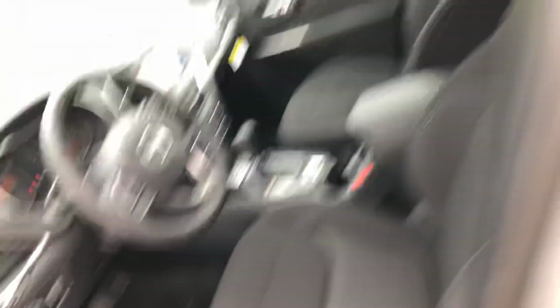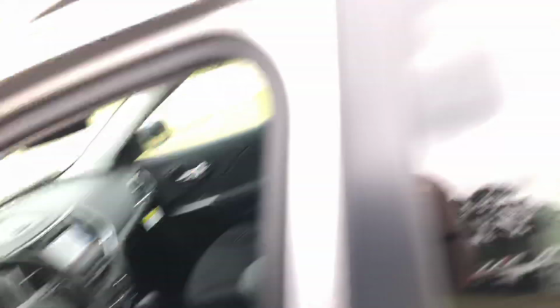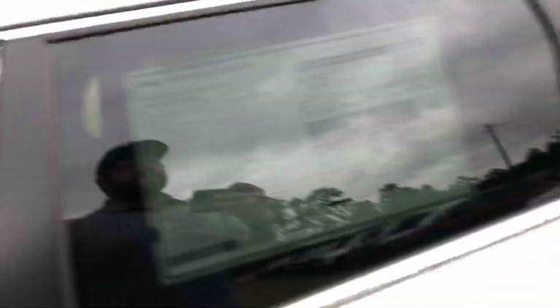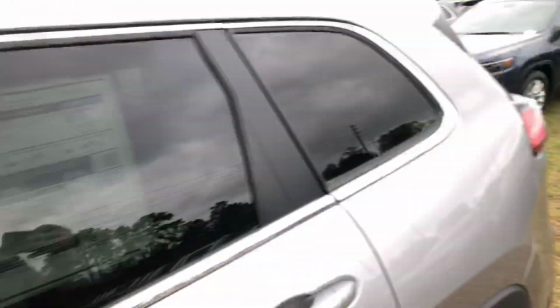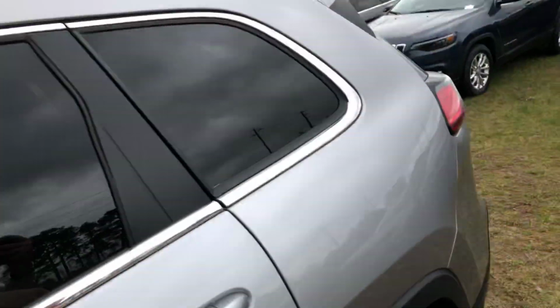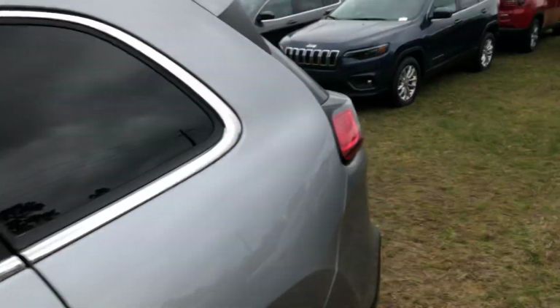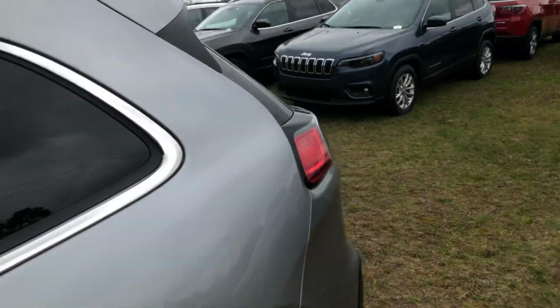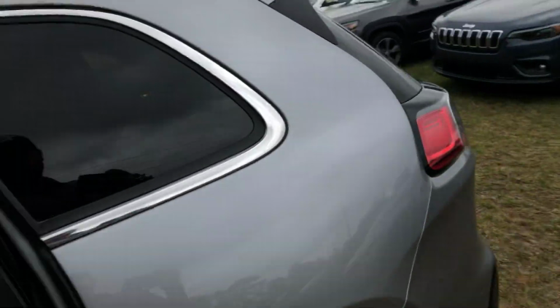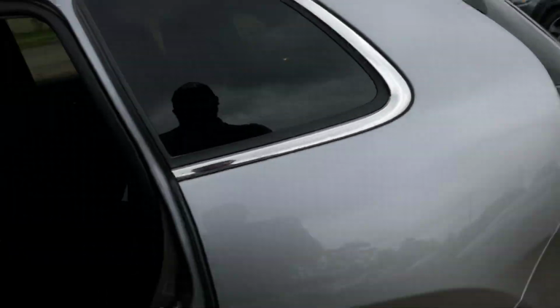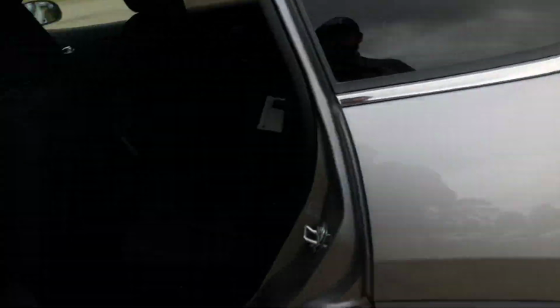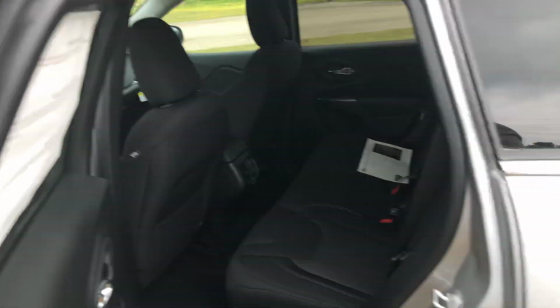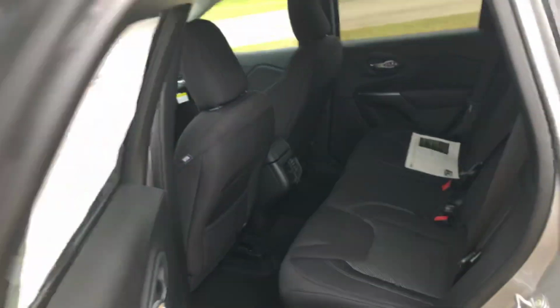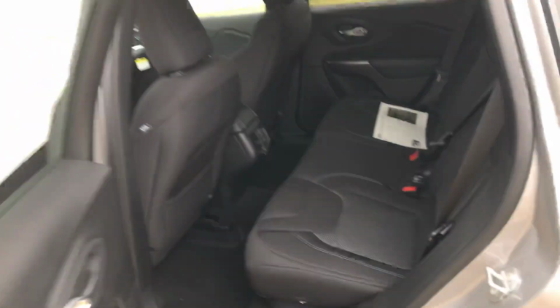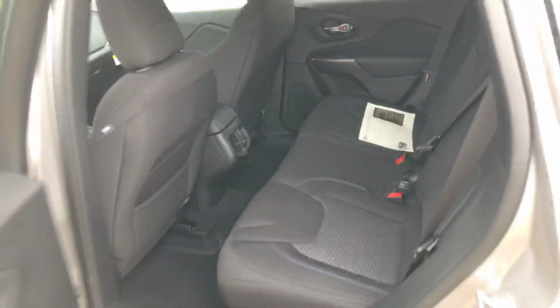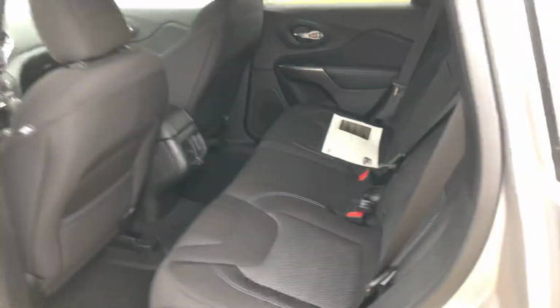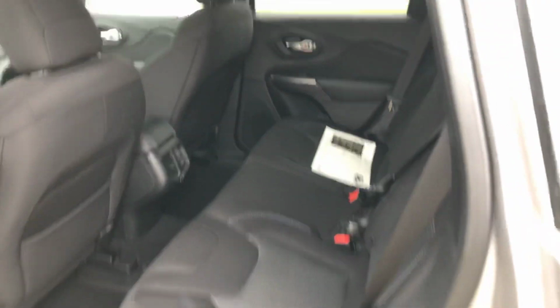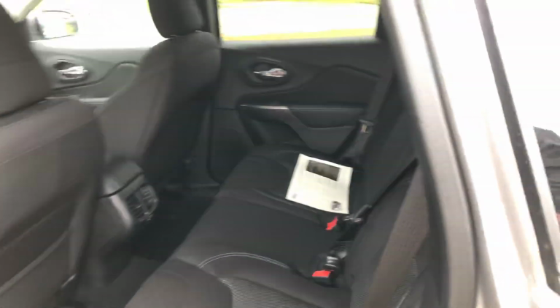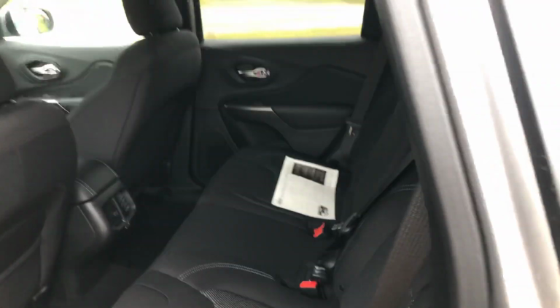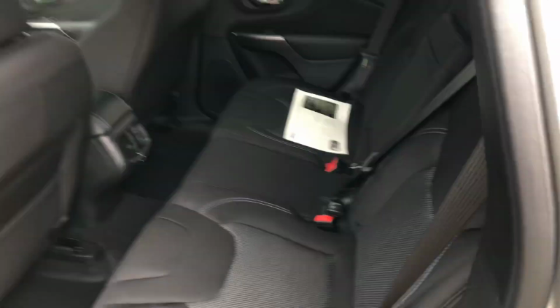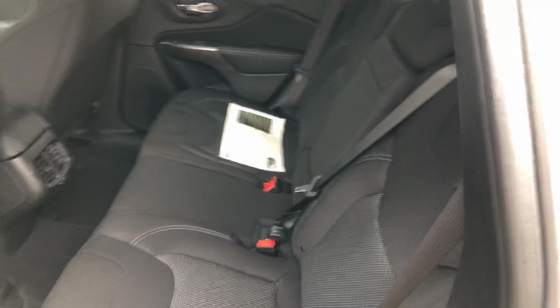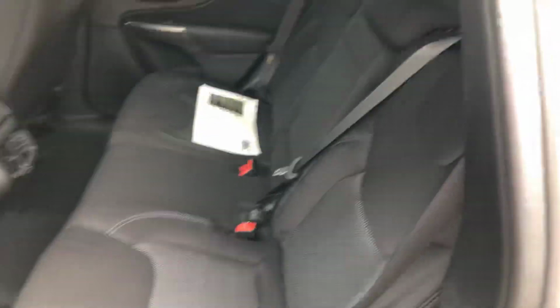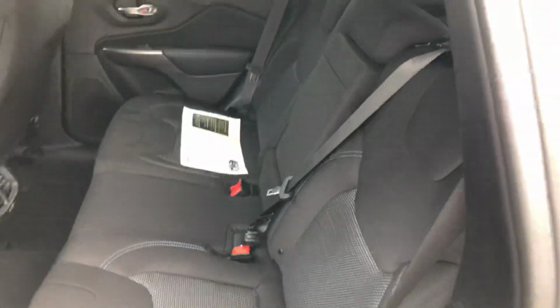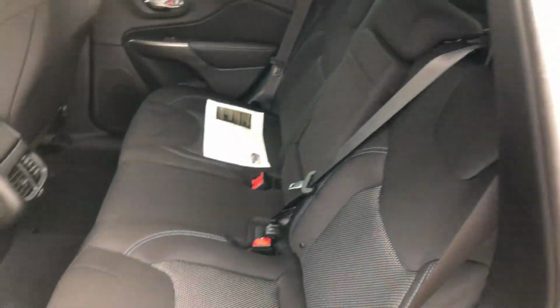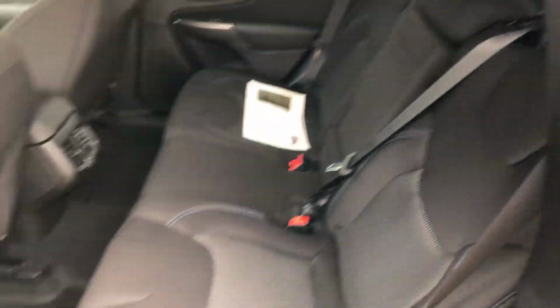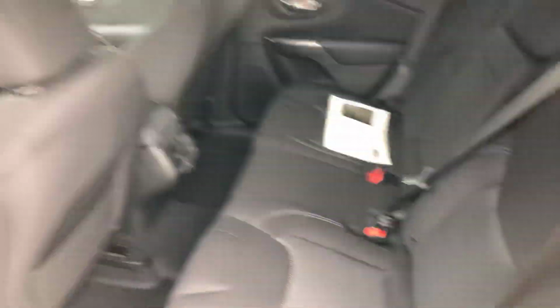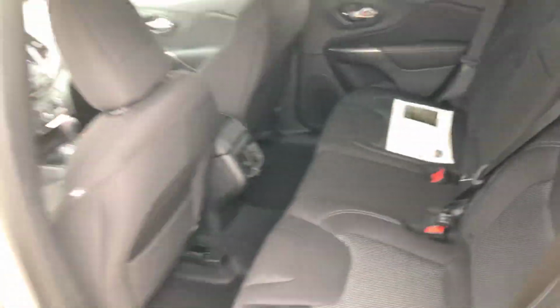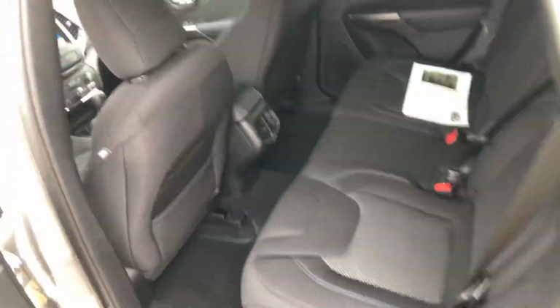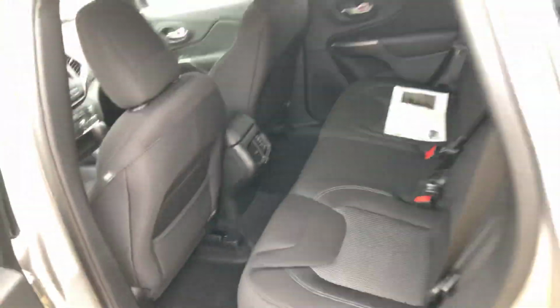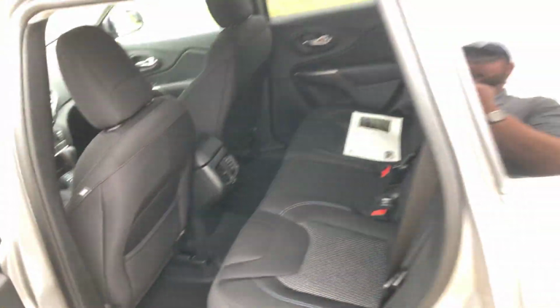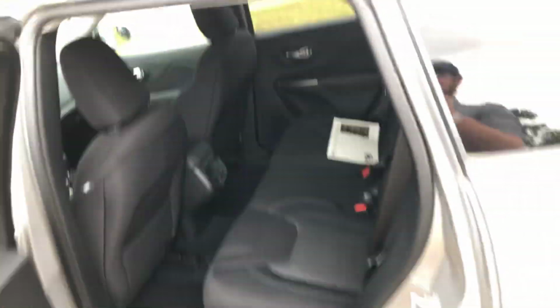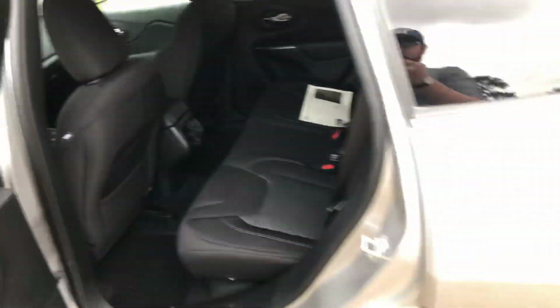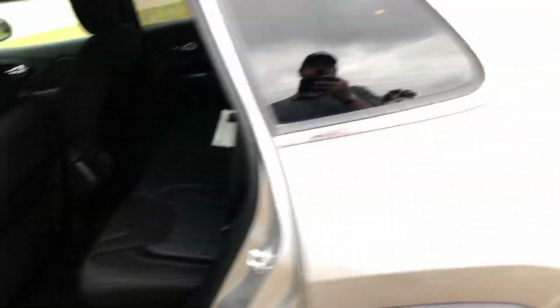Looking here in the back, you're going to have more than enough room for your friends and family — everybody can sit in there comfortably.